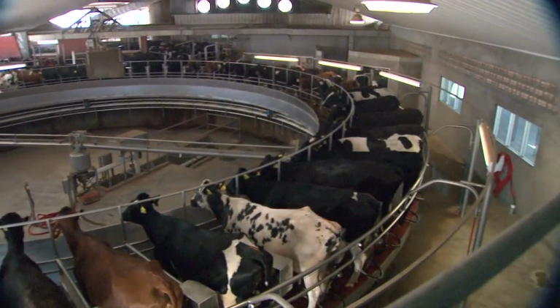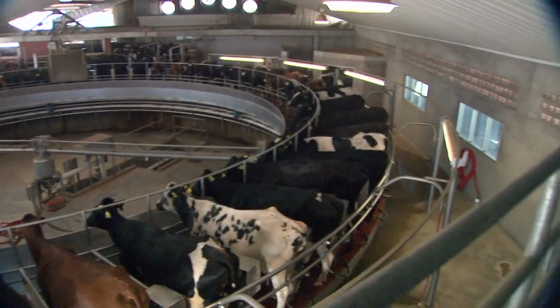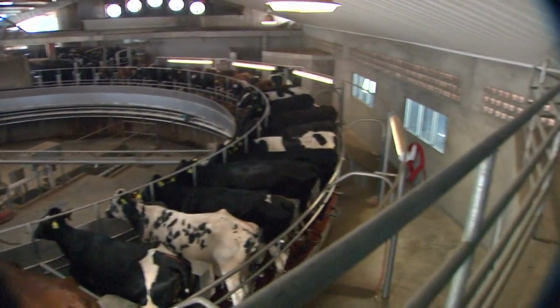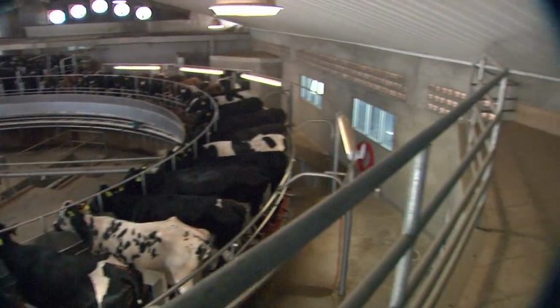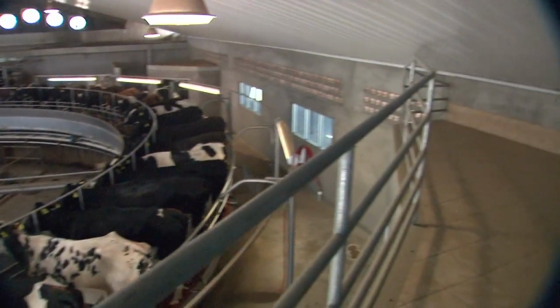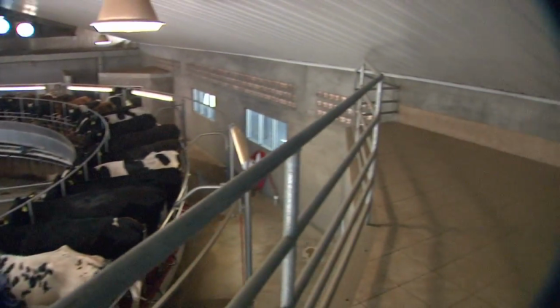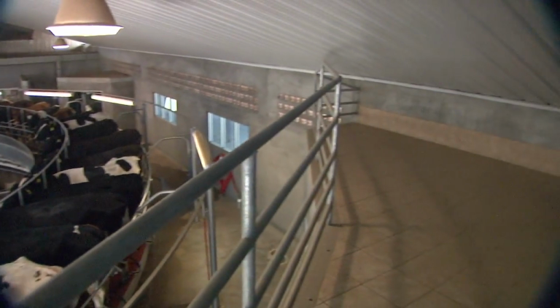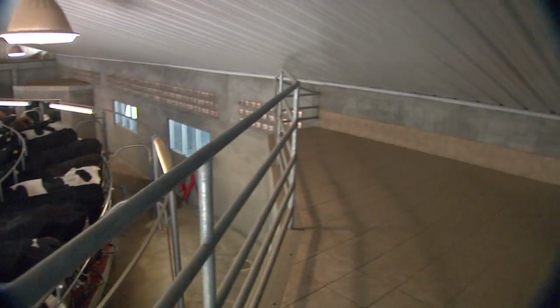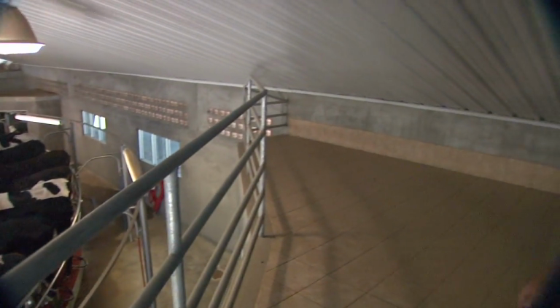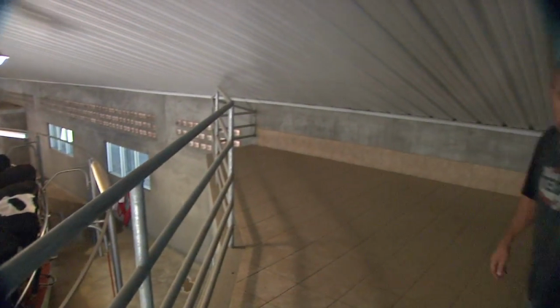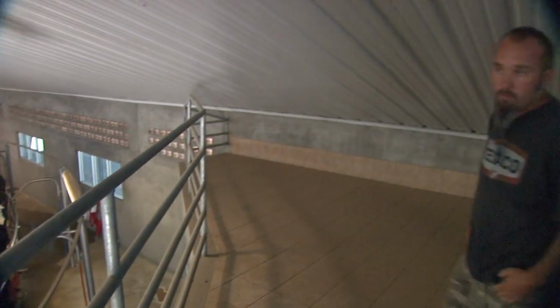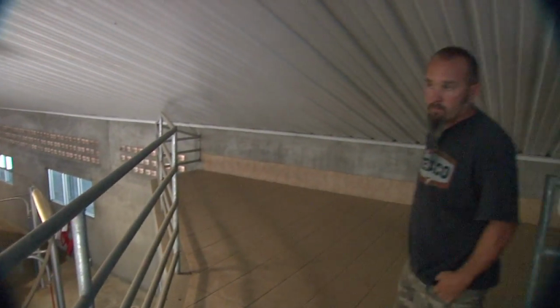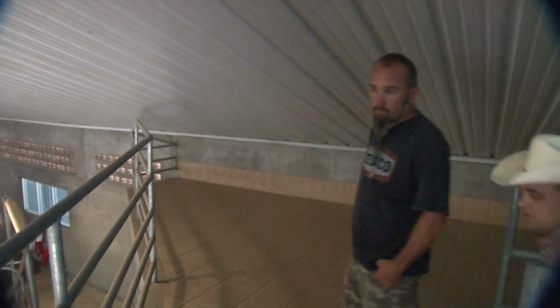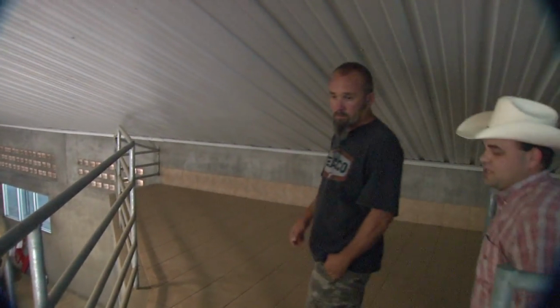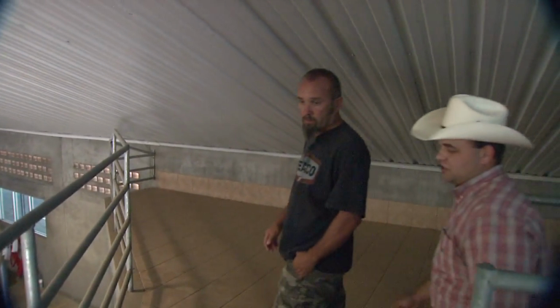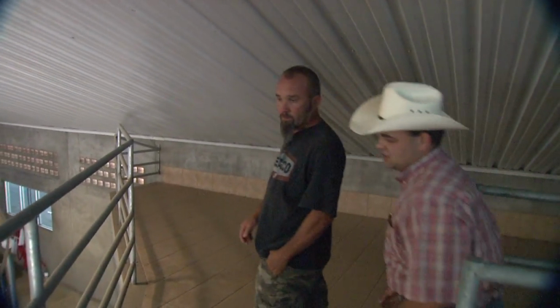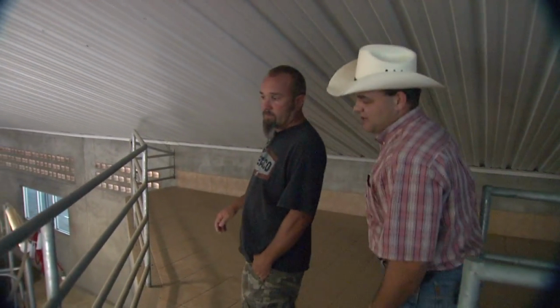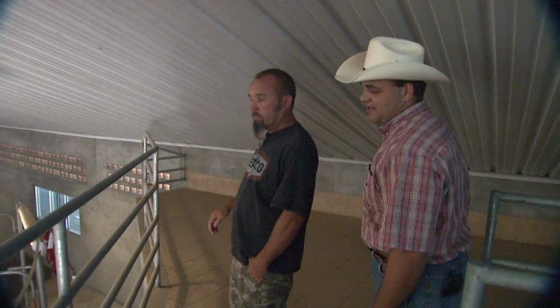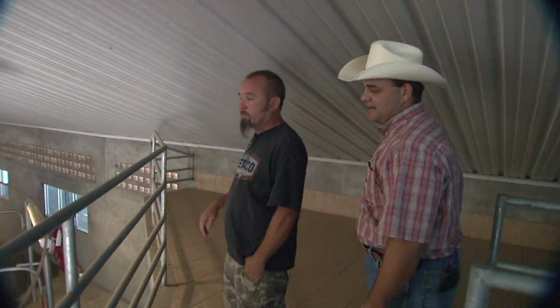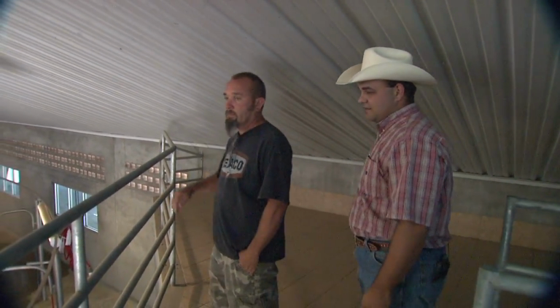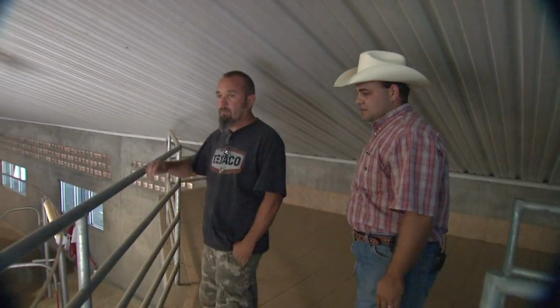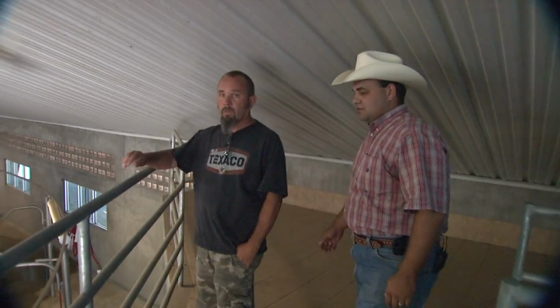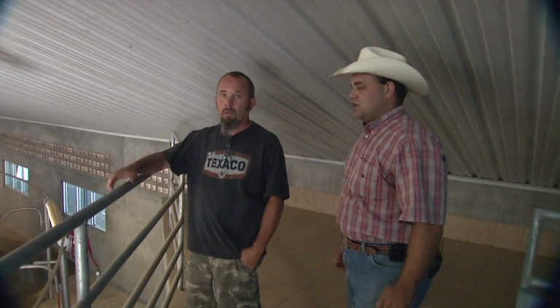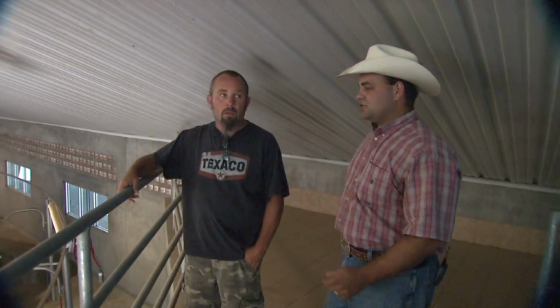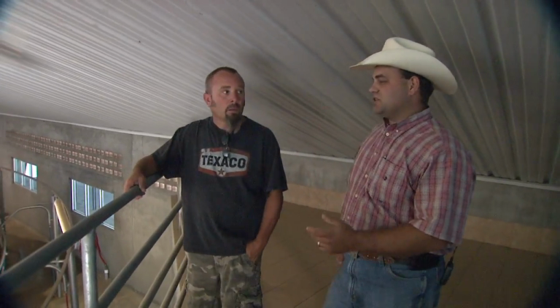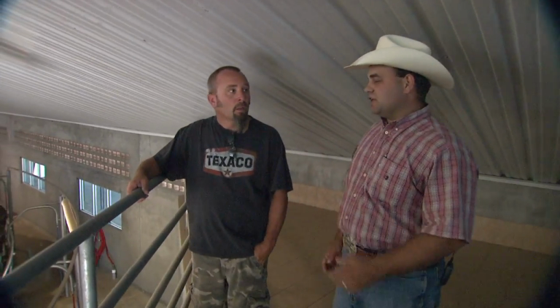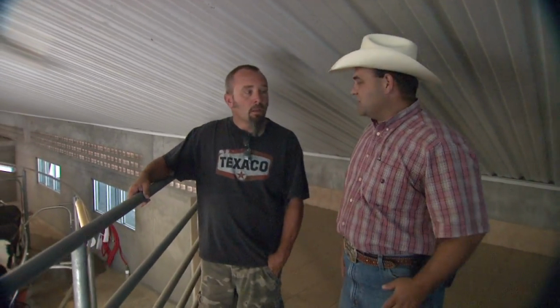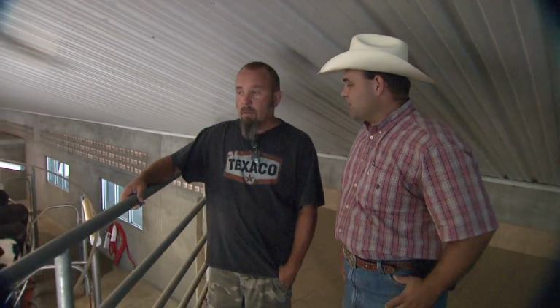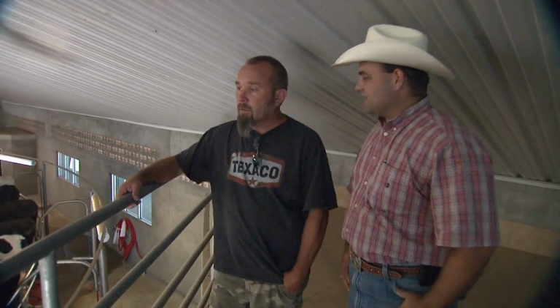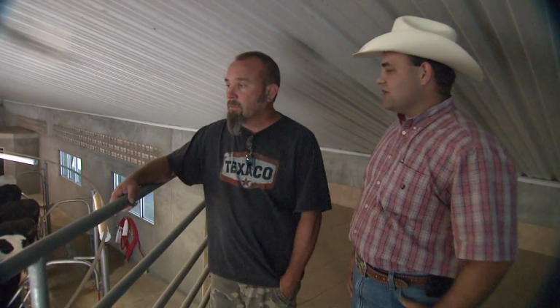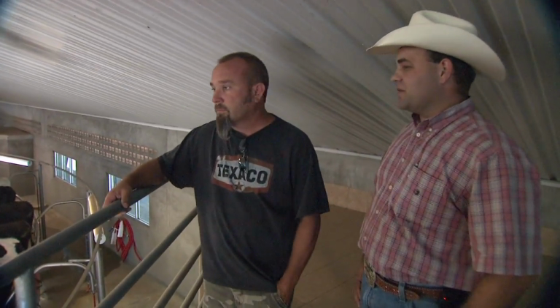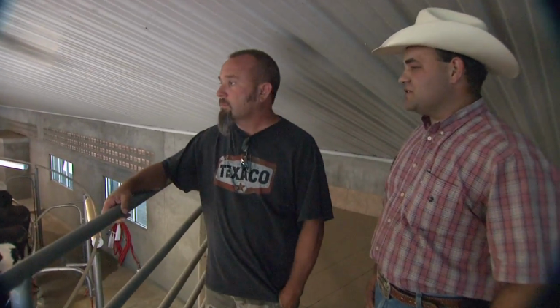I'm here today with Lance Reeves, operation manager of Sierra Dairy. Lance, you want to tell us a little bit about your operation?